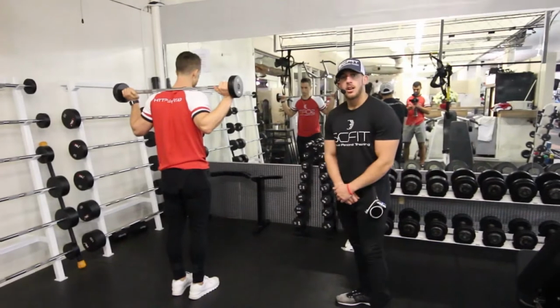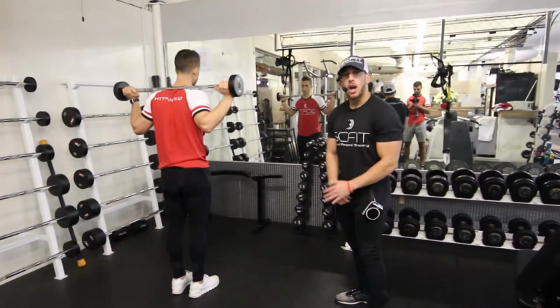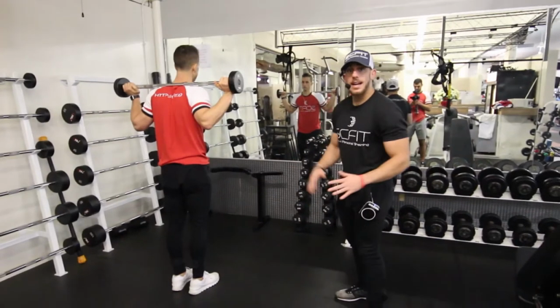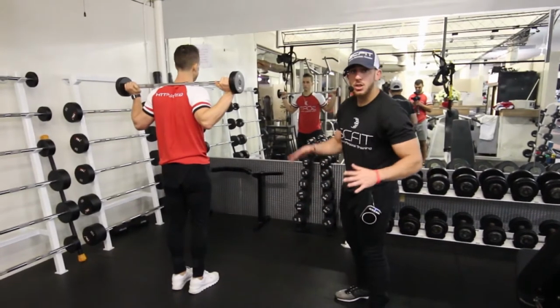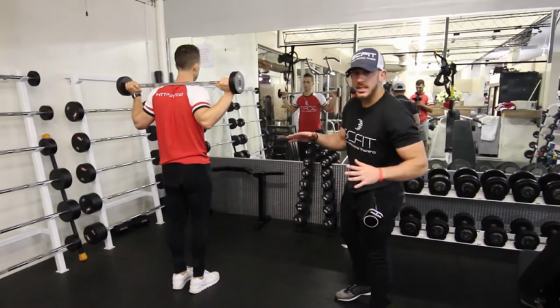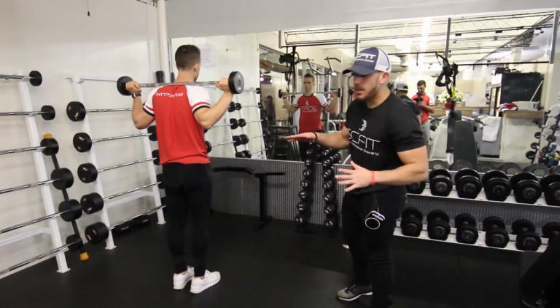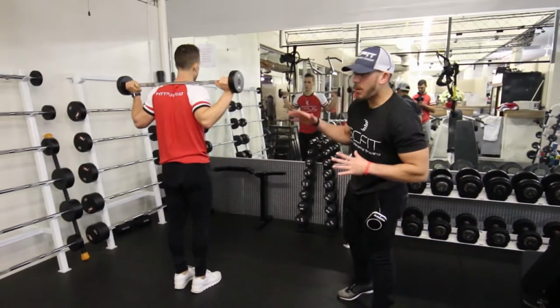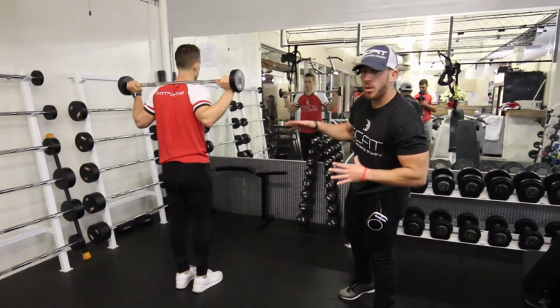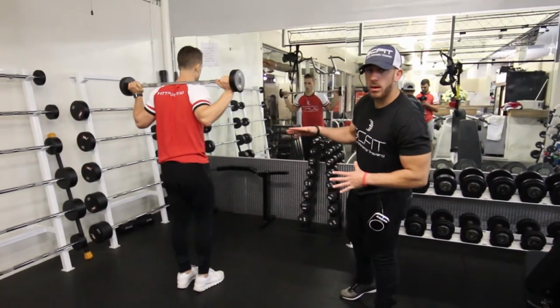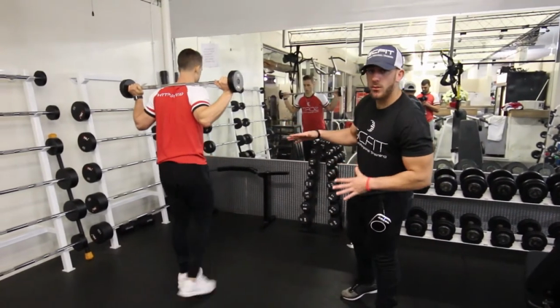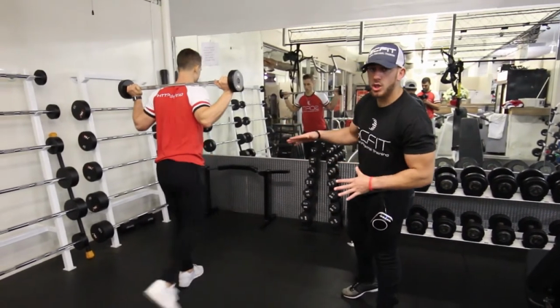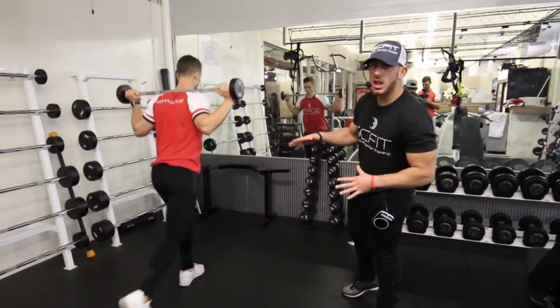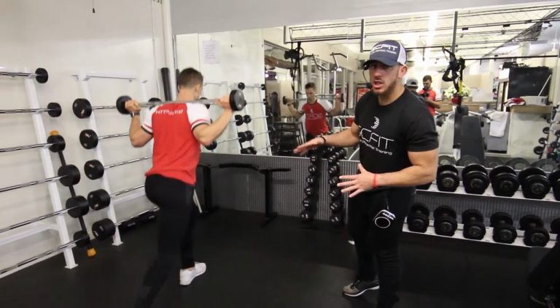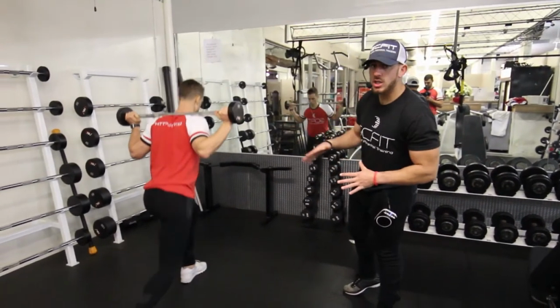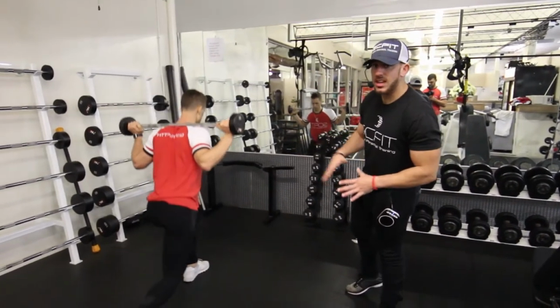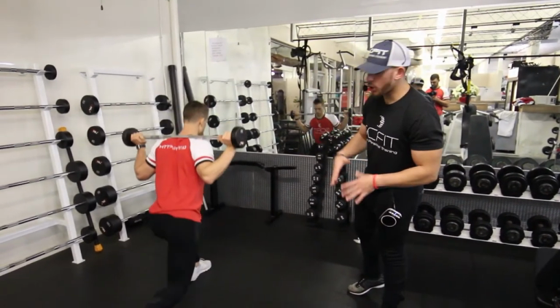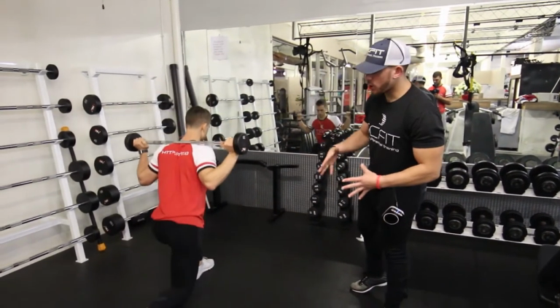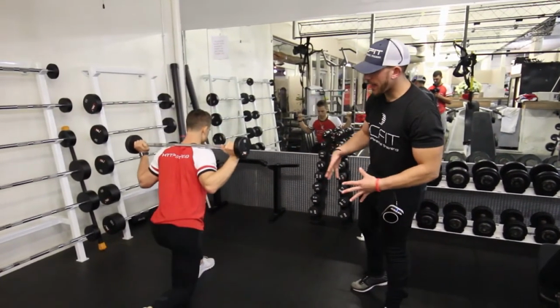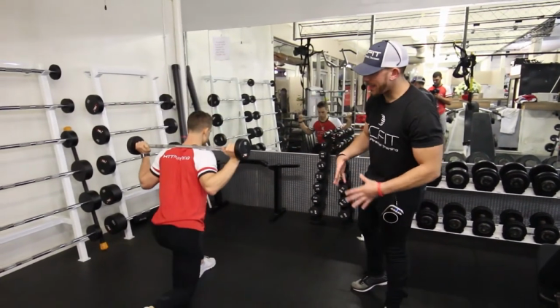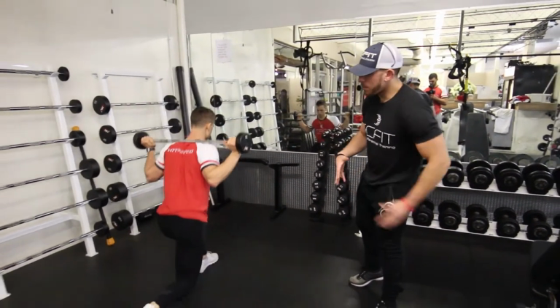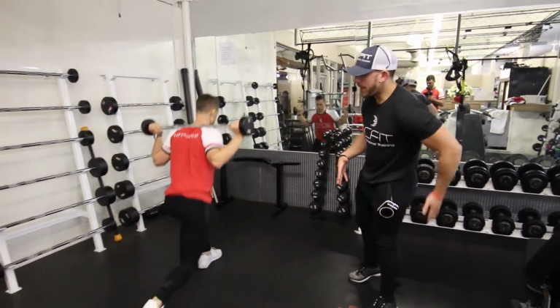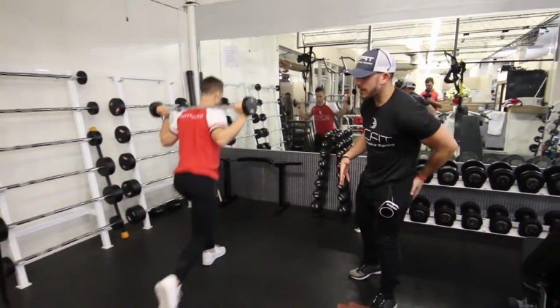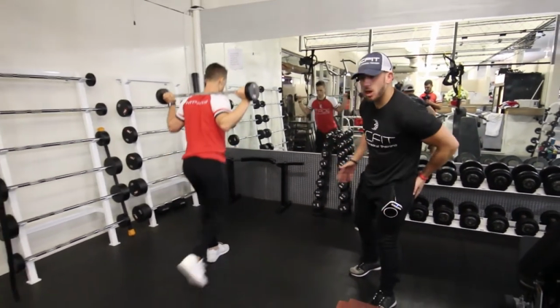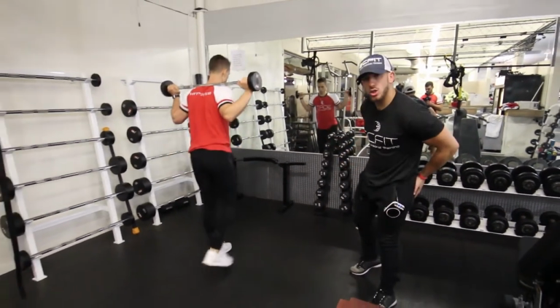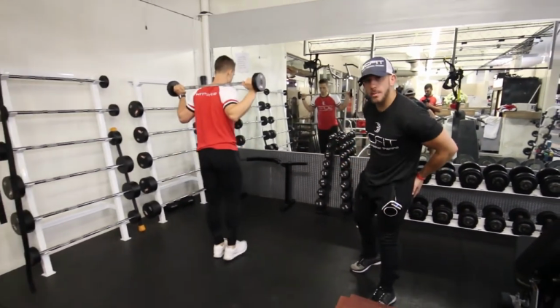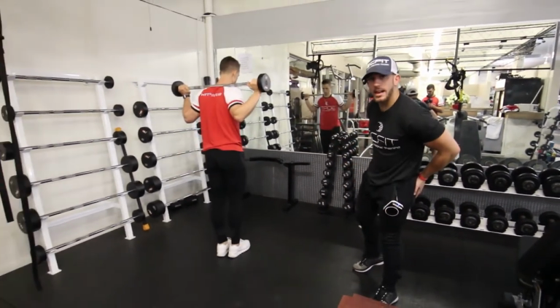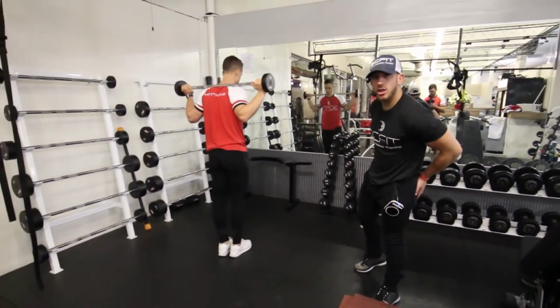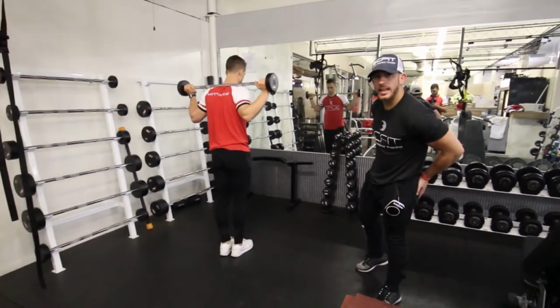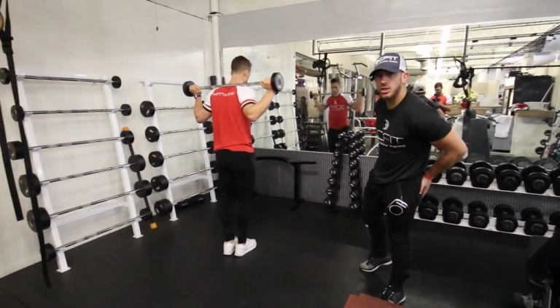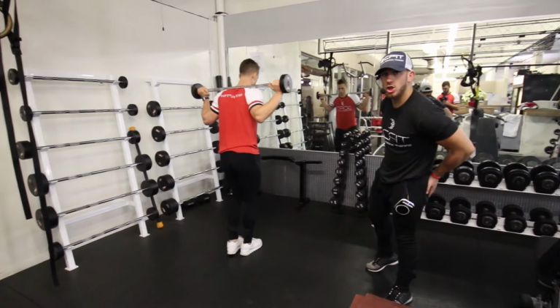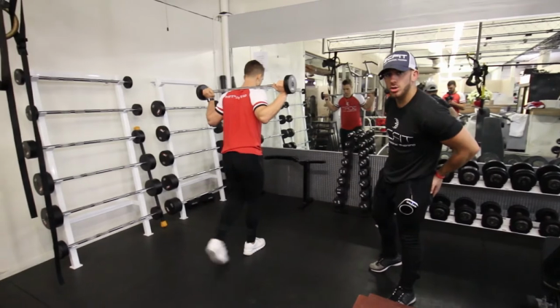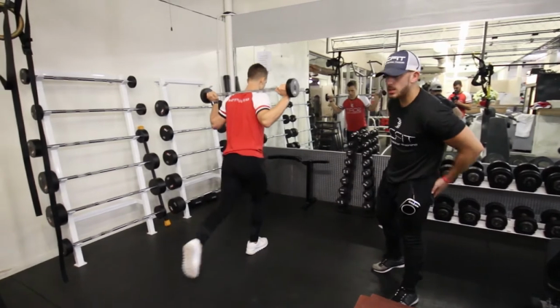This is the barbell reverse lunge. It's going to work your legs, mainly also the back of your legs and your glutes.